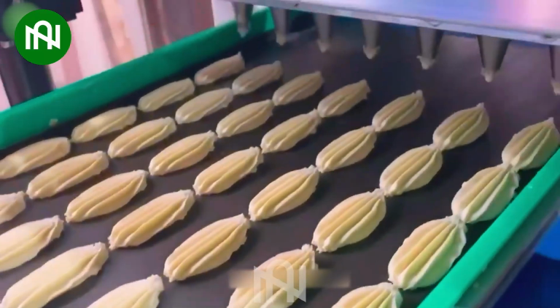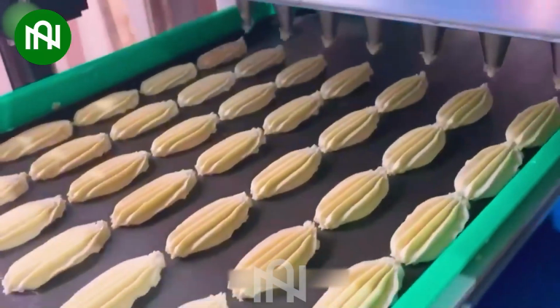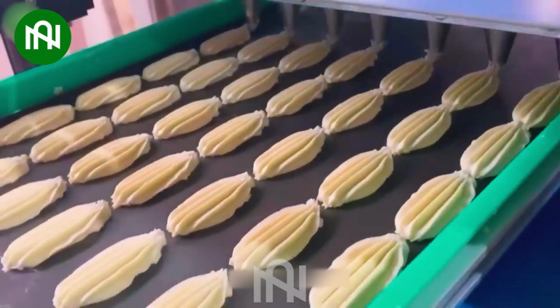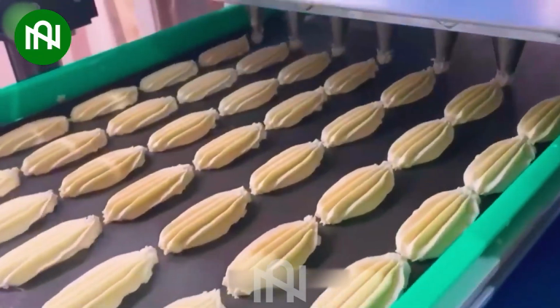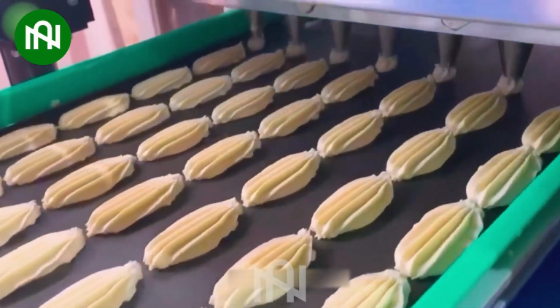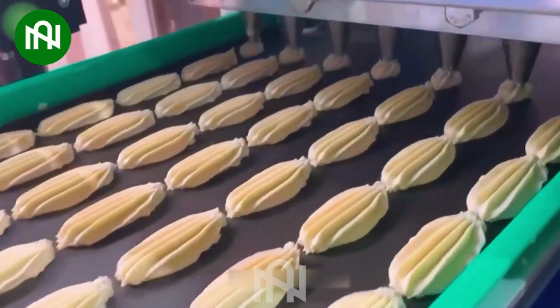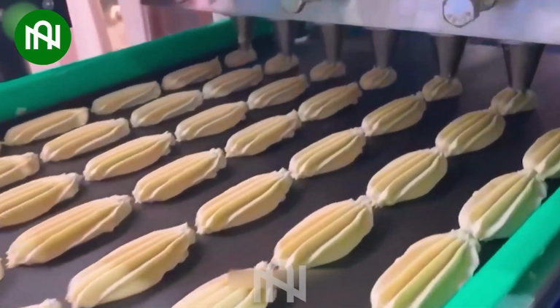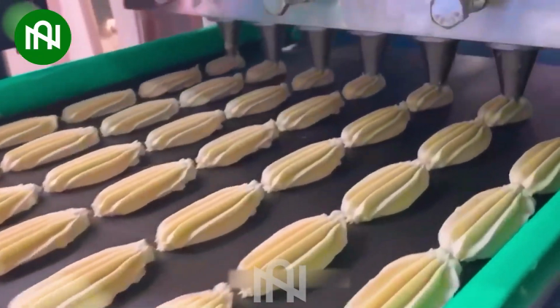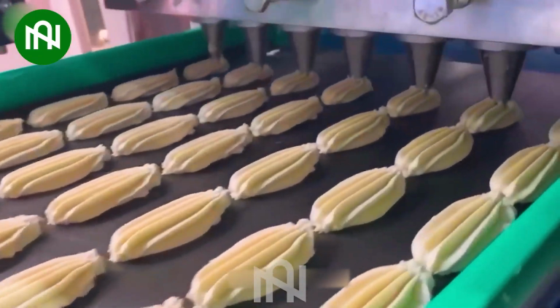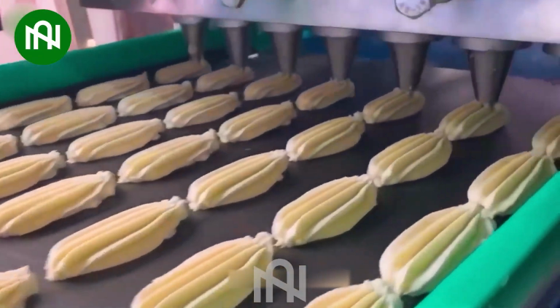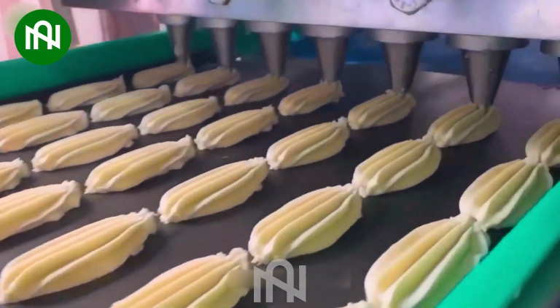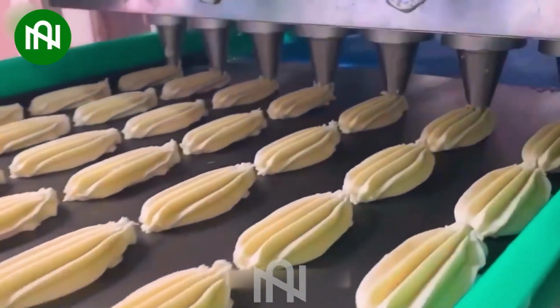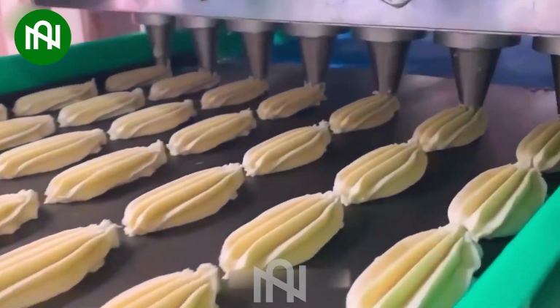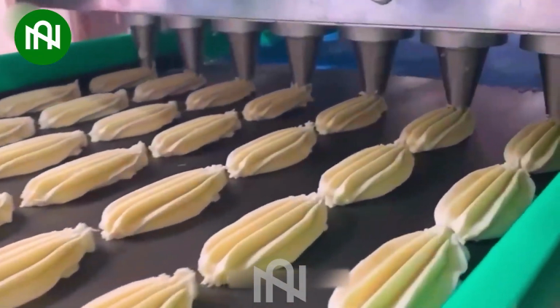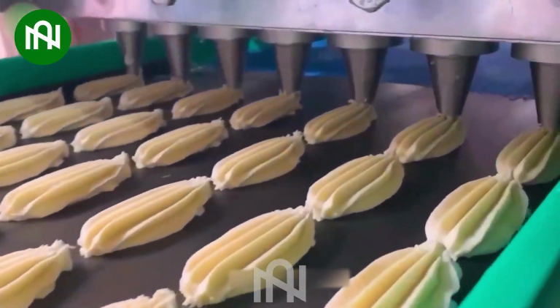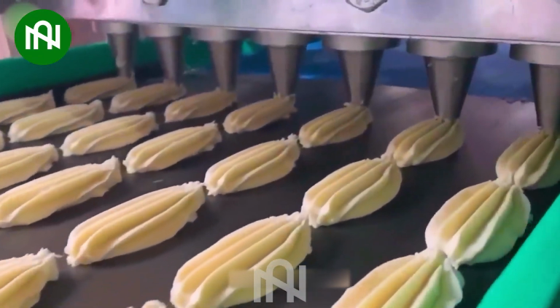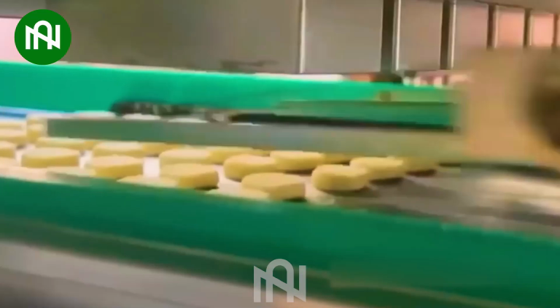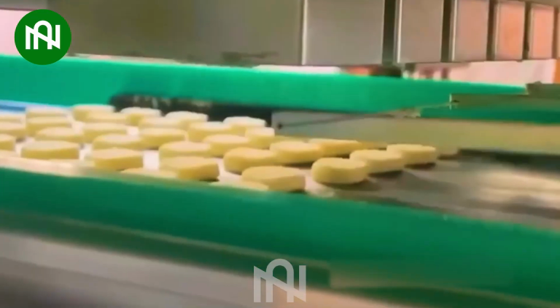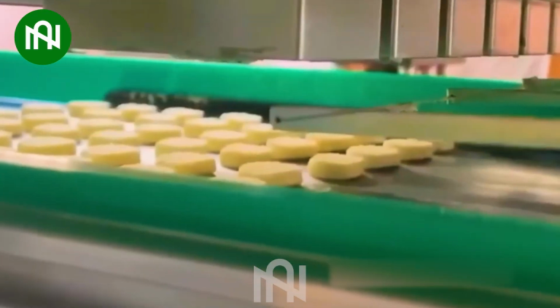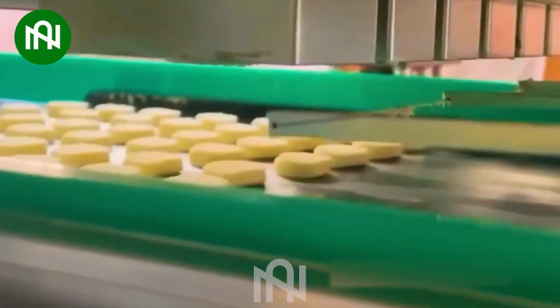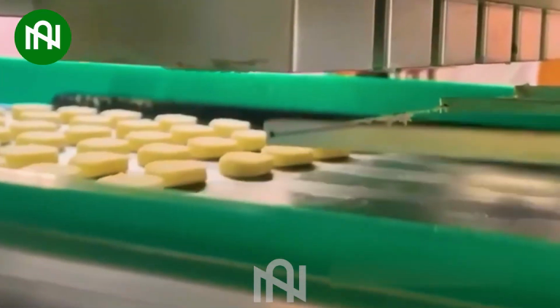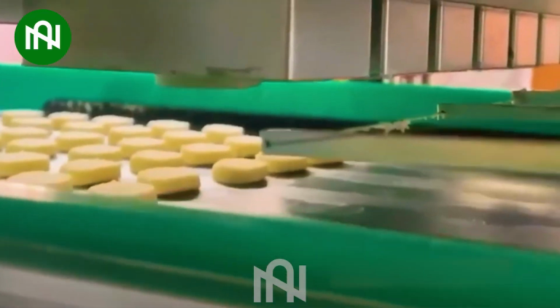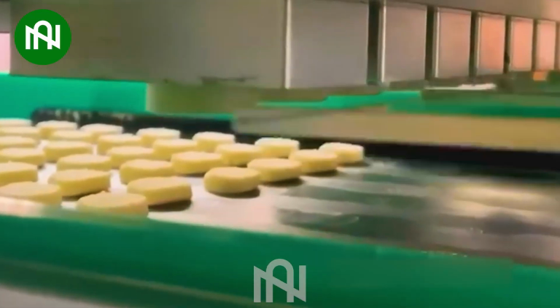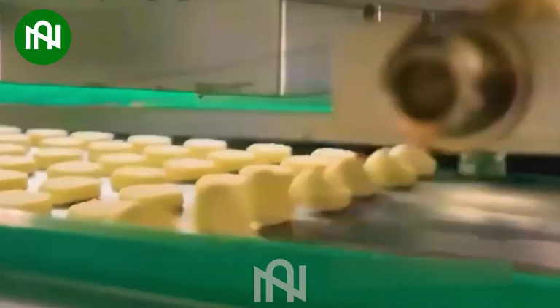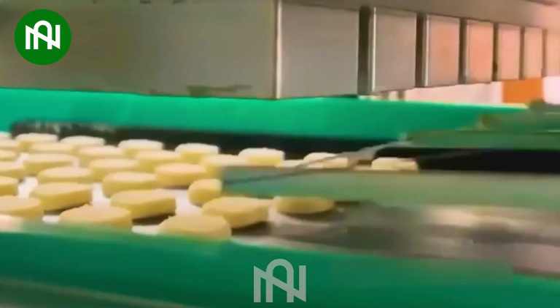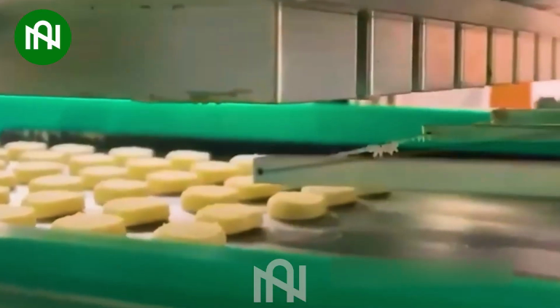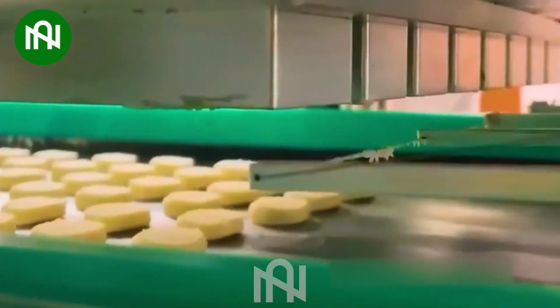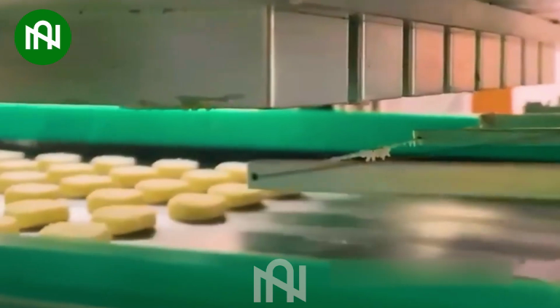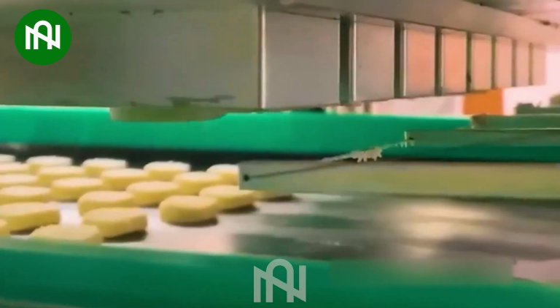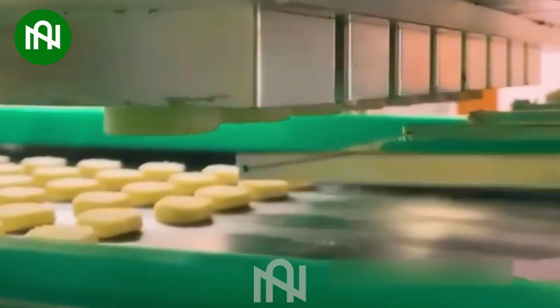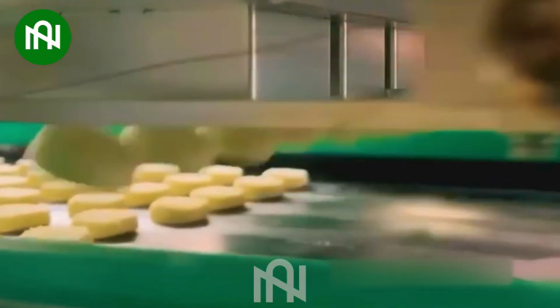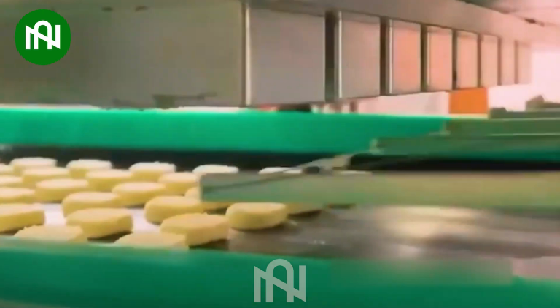Let's admire the biscuit production line. In a day, the factory can produce thousands of biscuits.